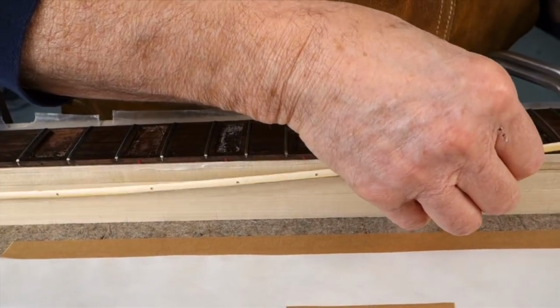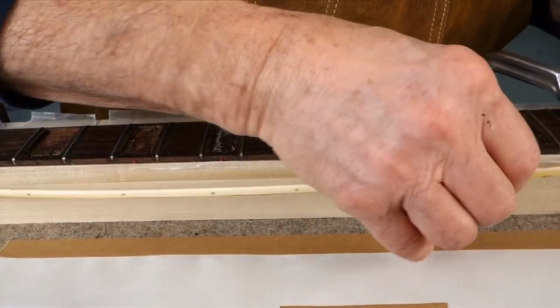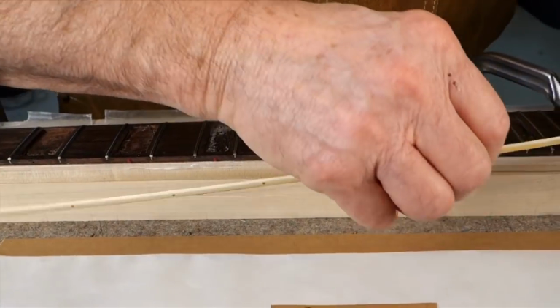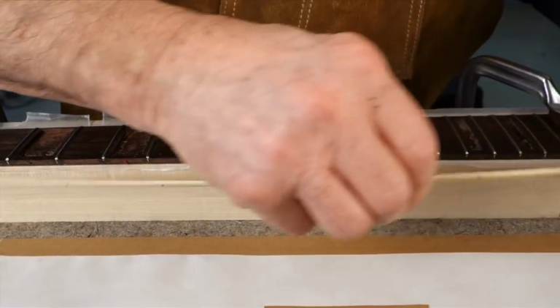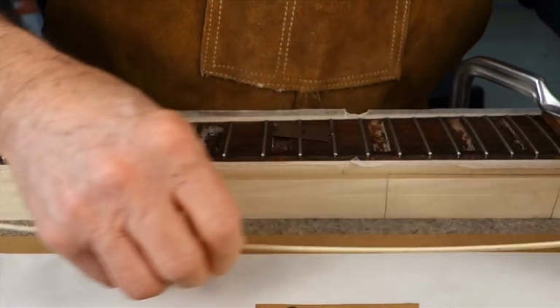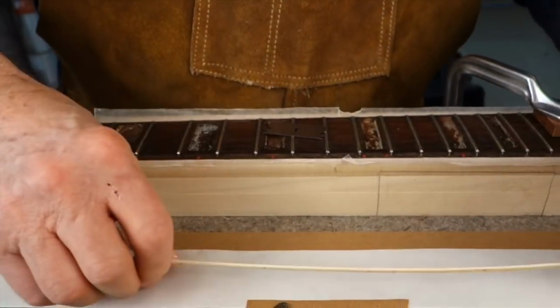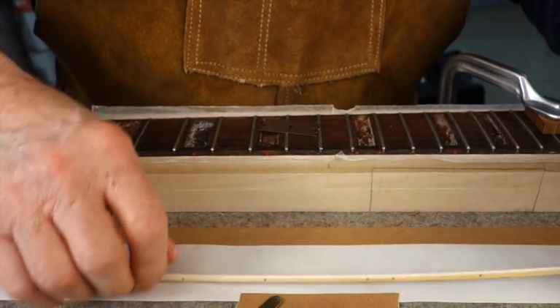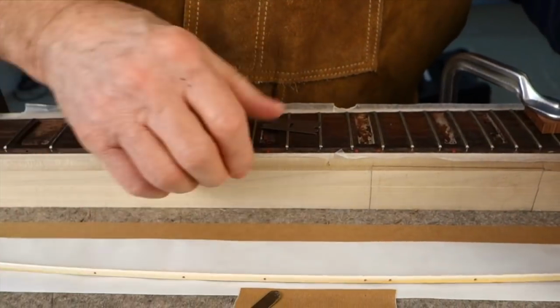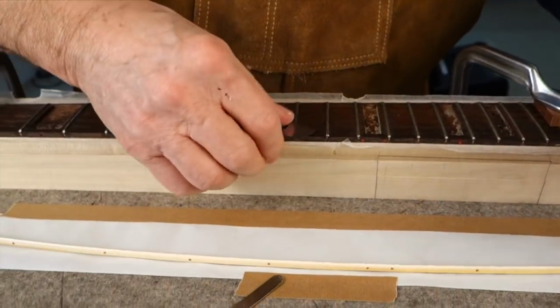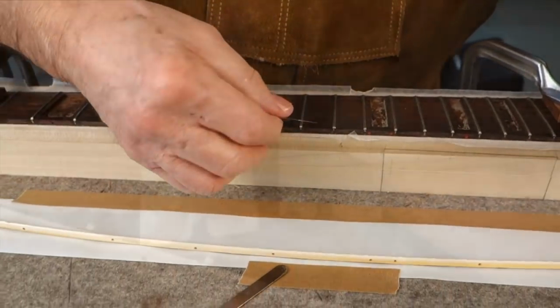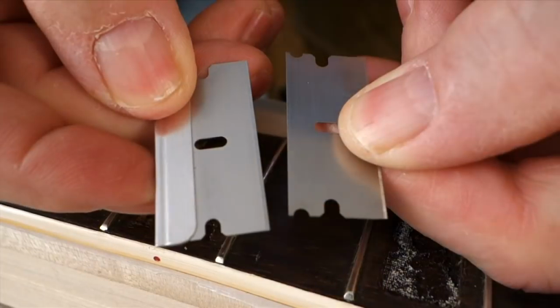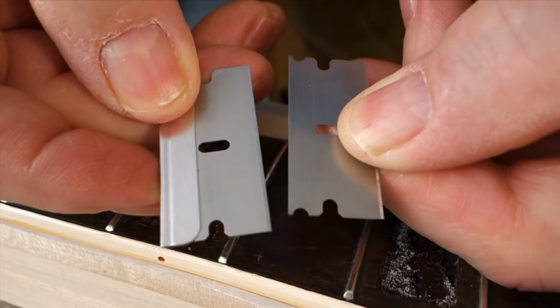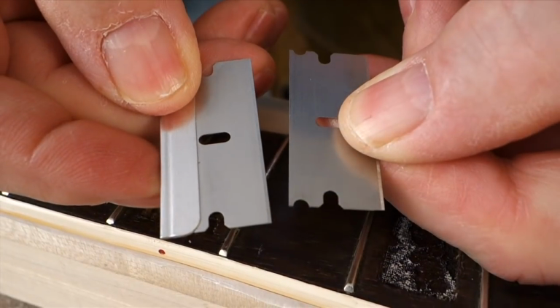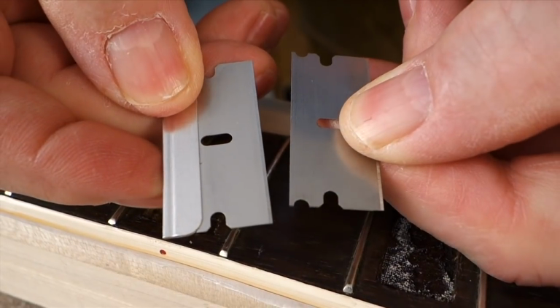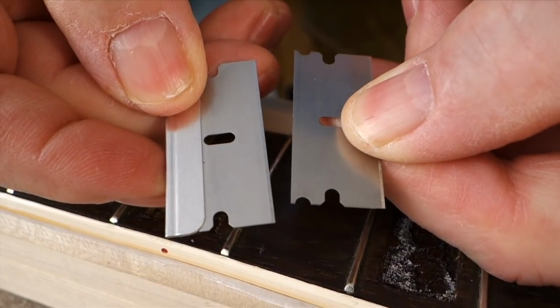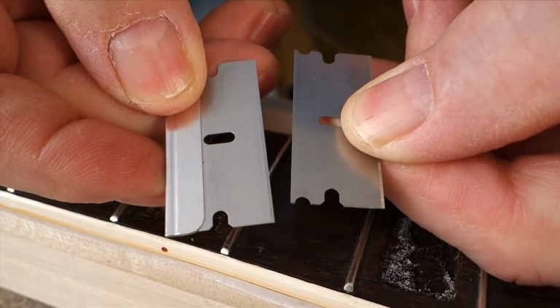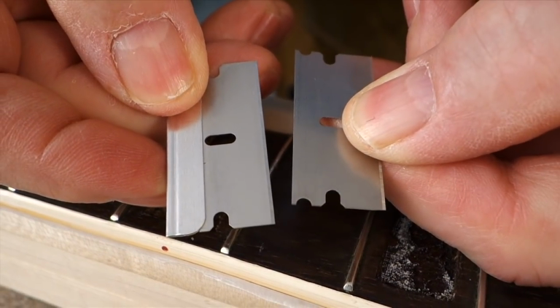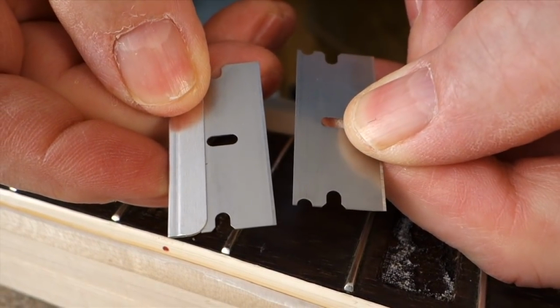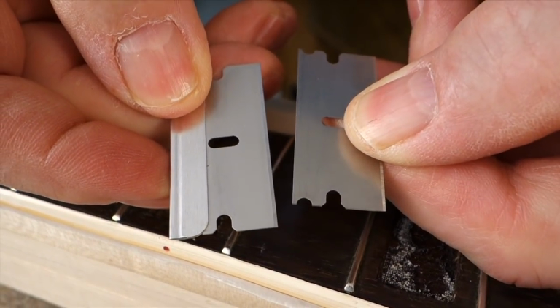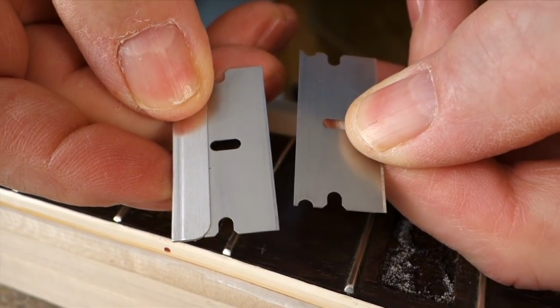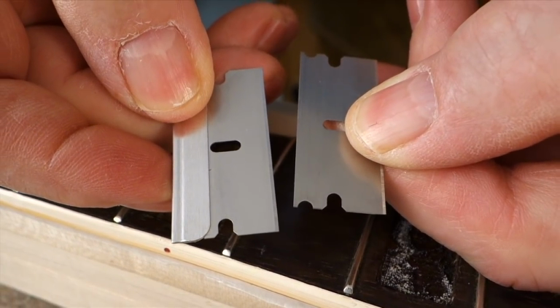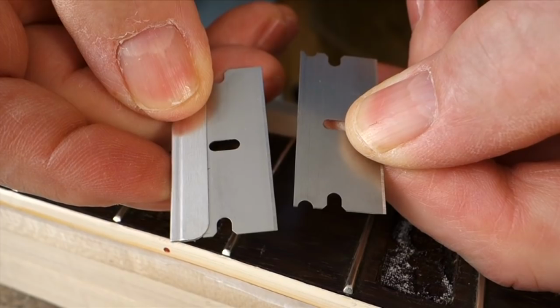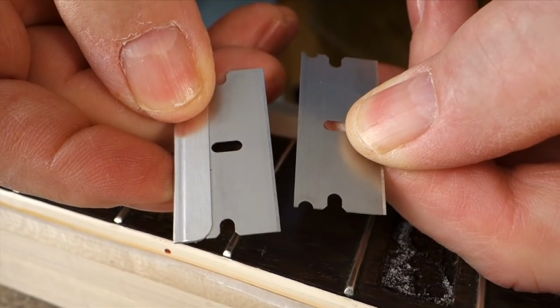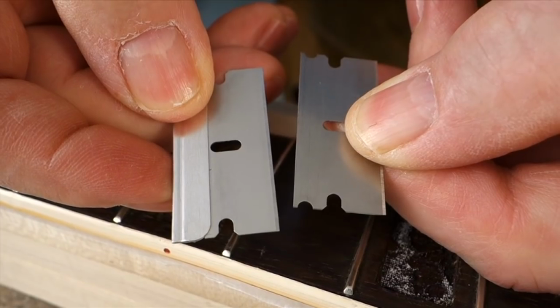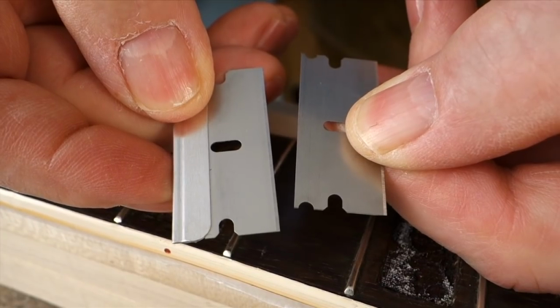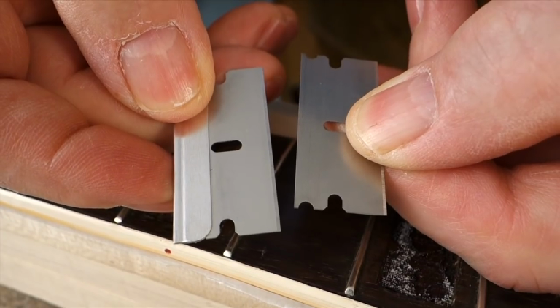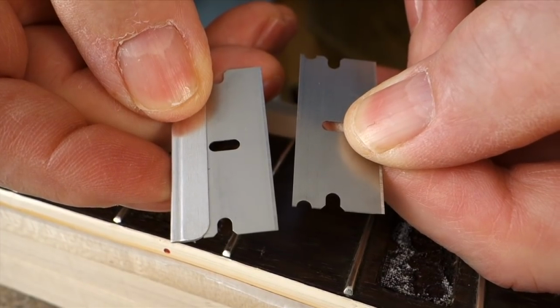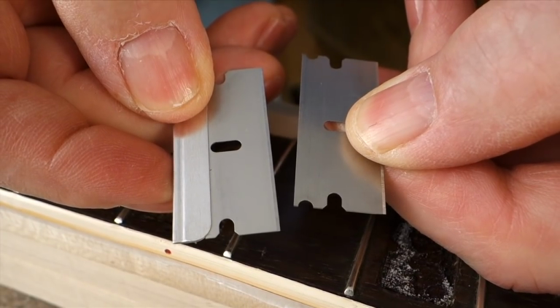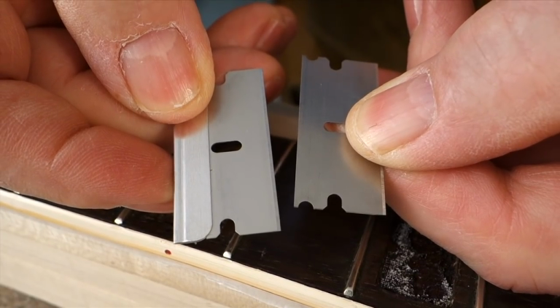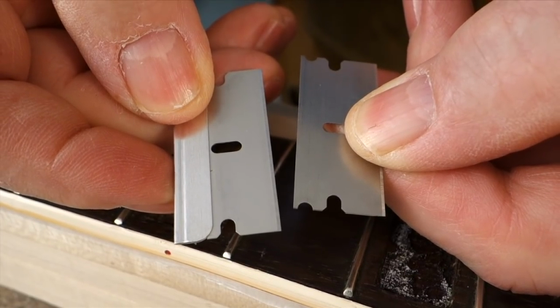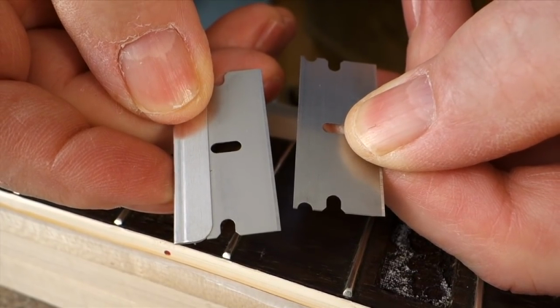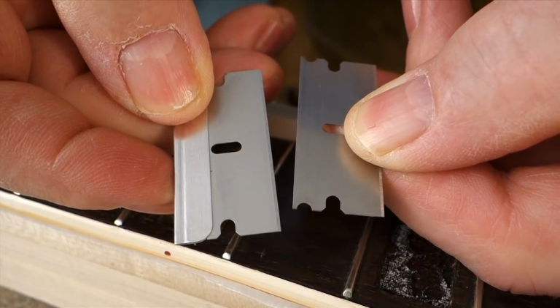I take the razor blade and remove the back so I have a thin piece of sharp steel that can slide right down the joint.